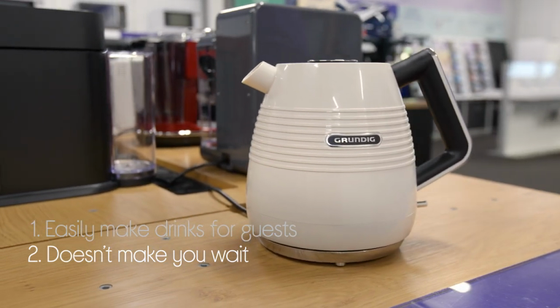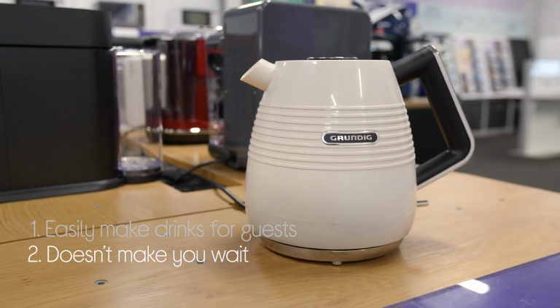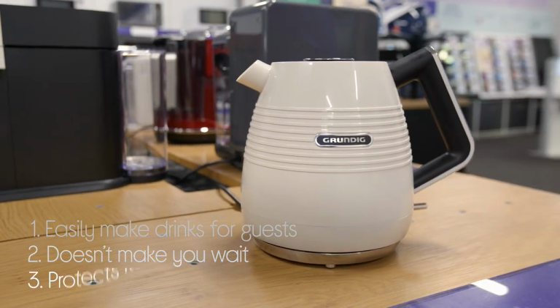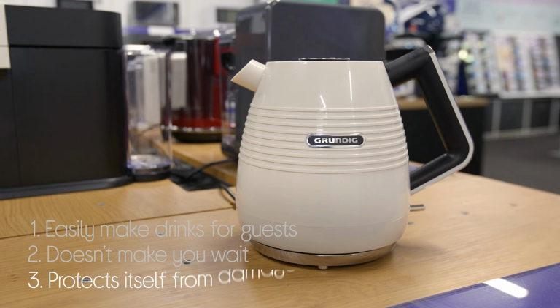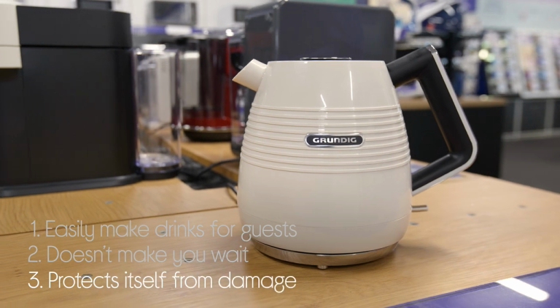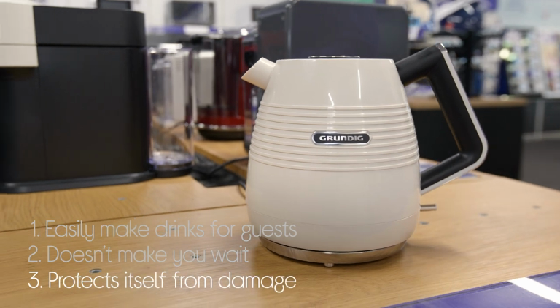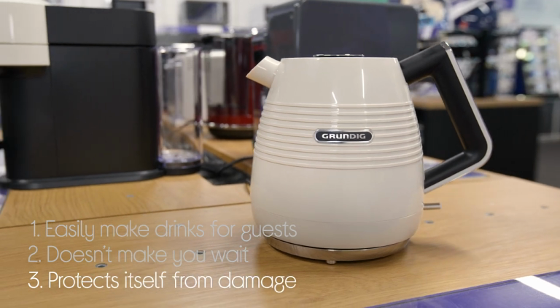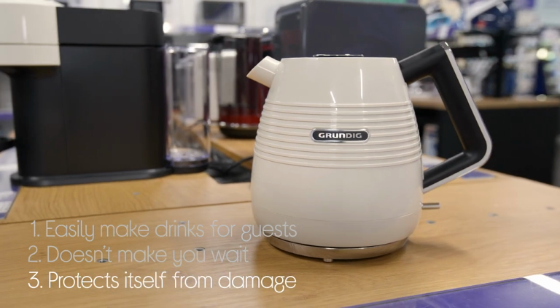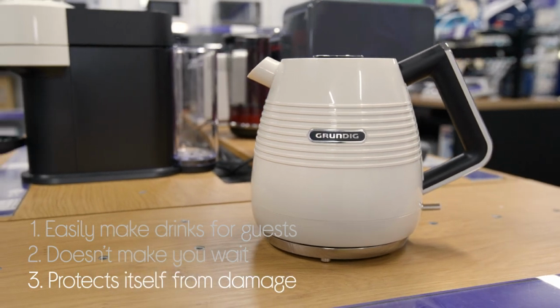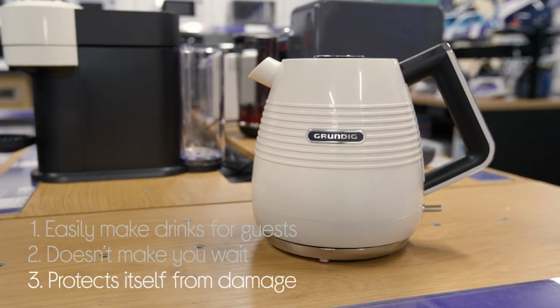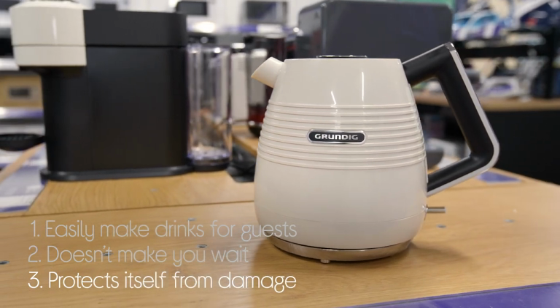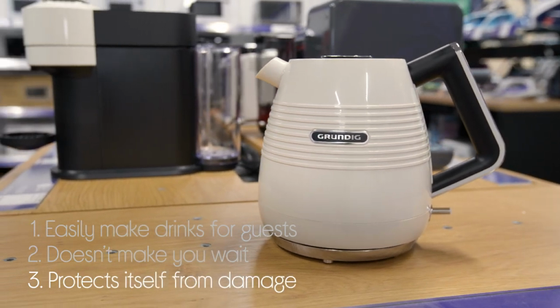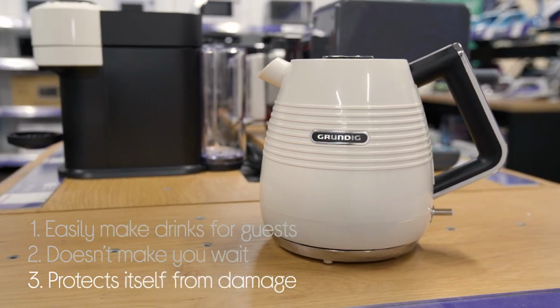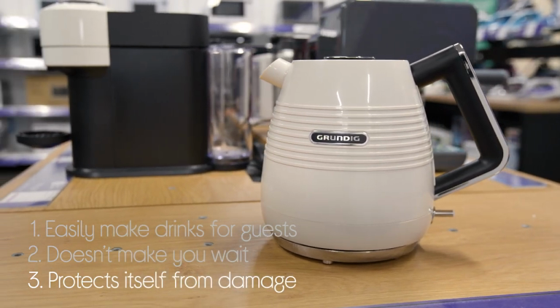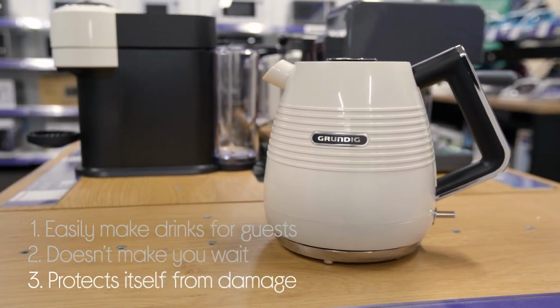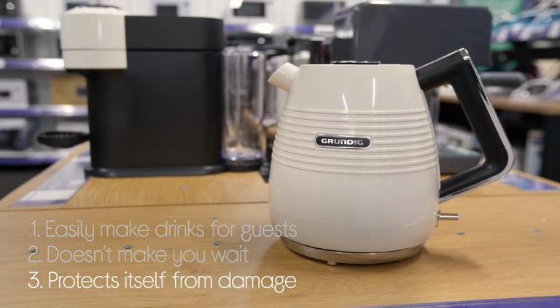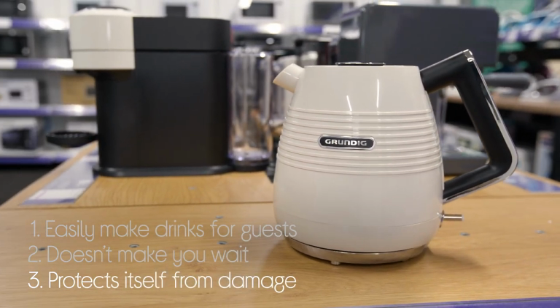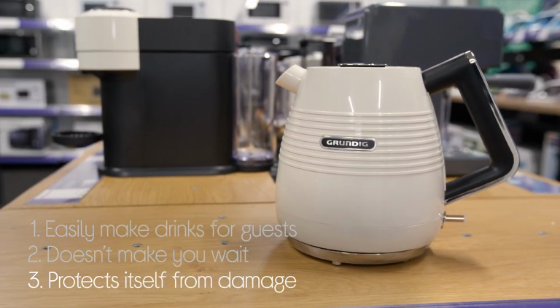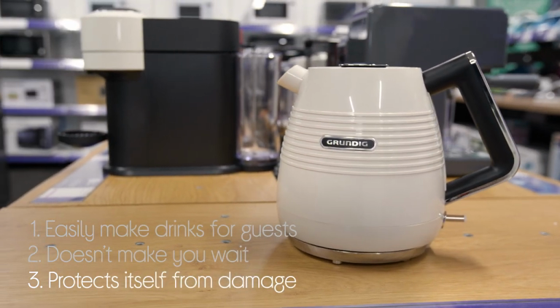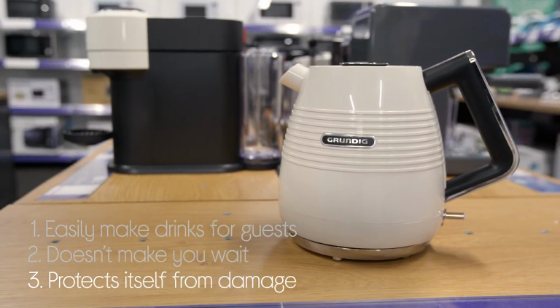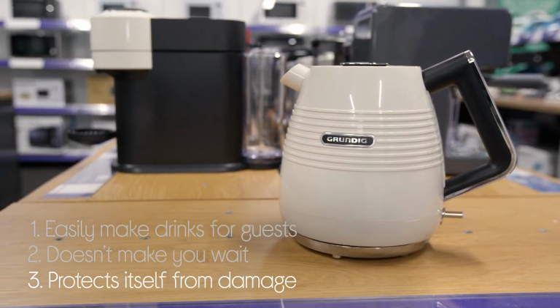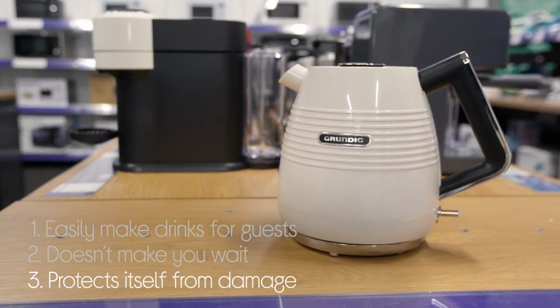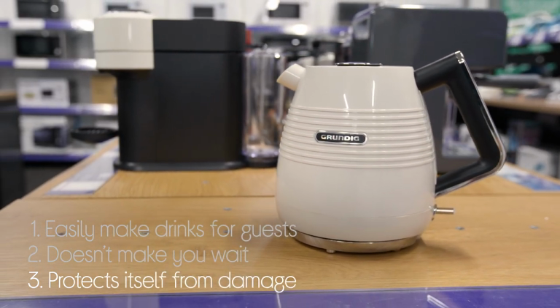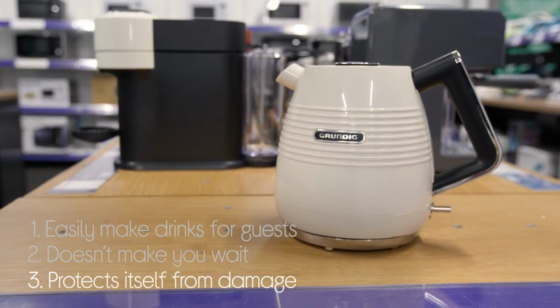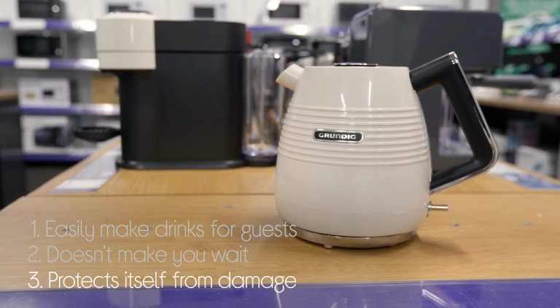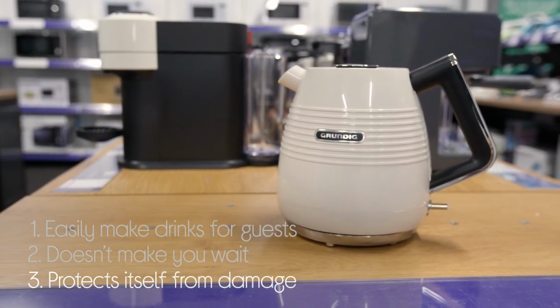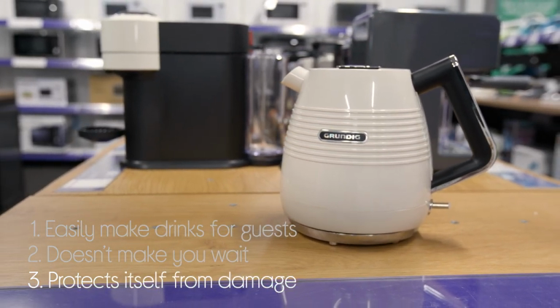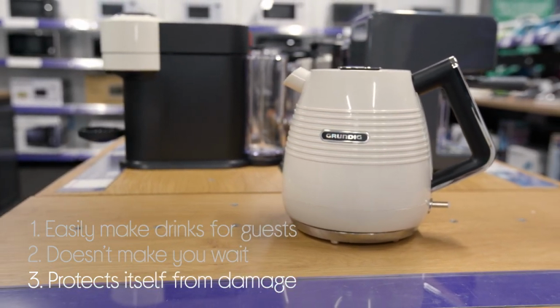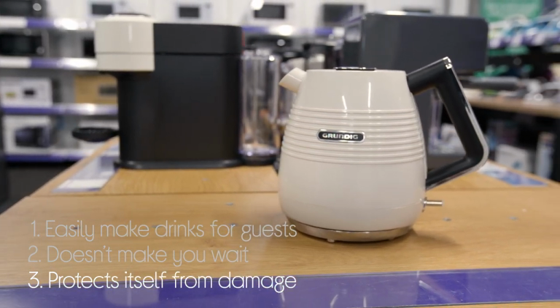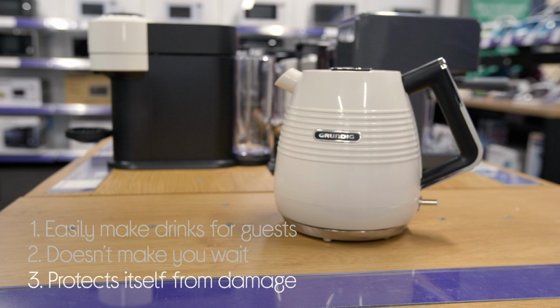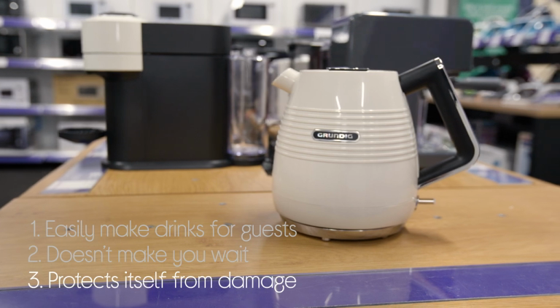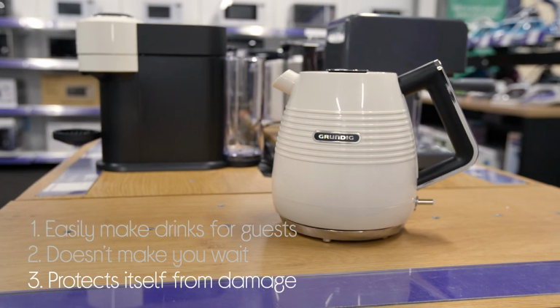It even protects itself from damage by automatically switching off the power if someone turns it on without water inside.